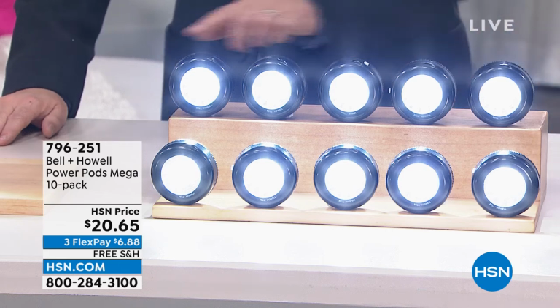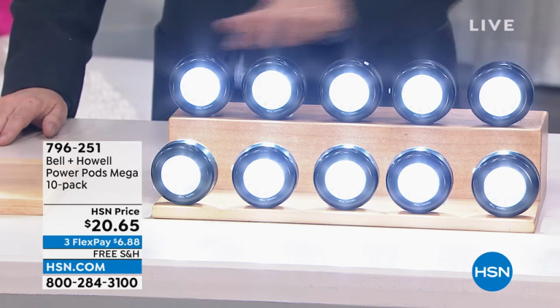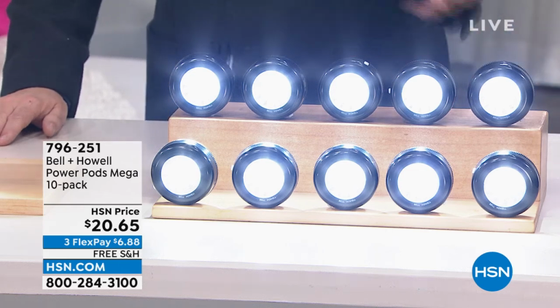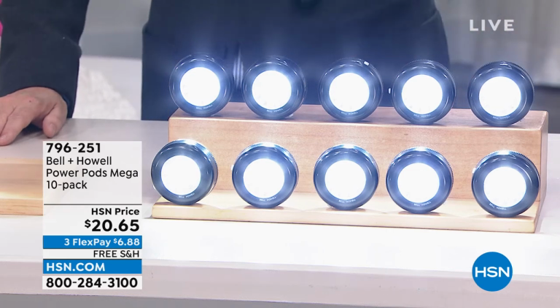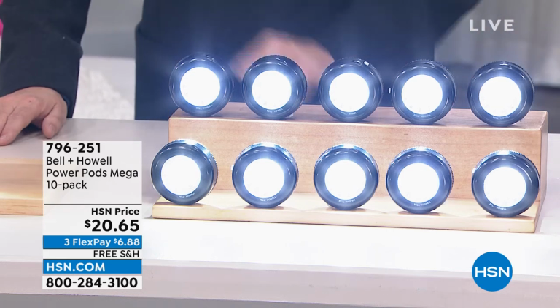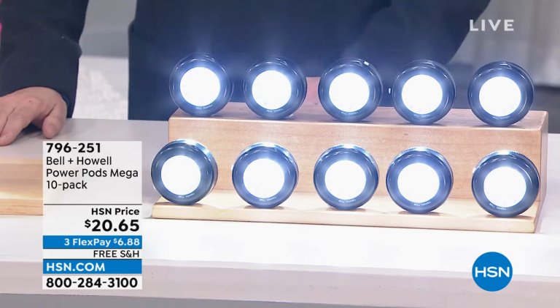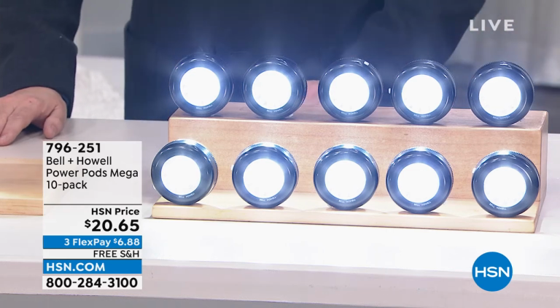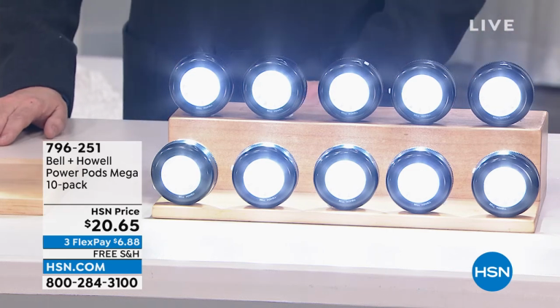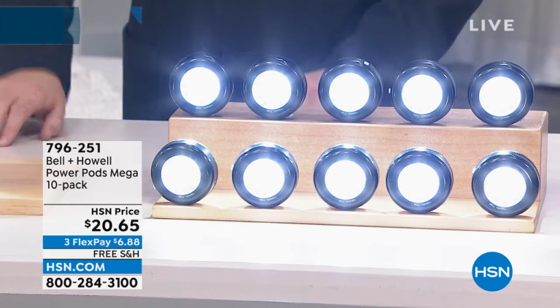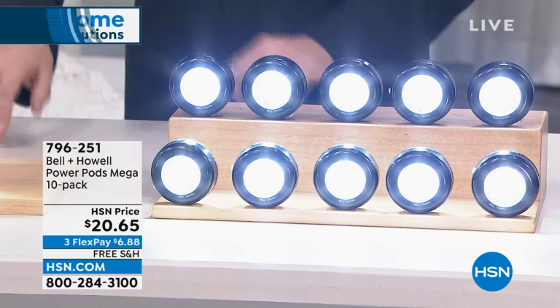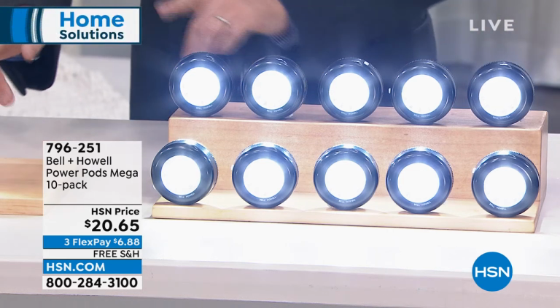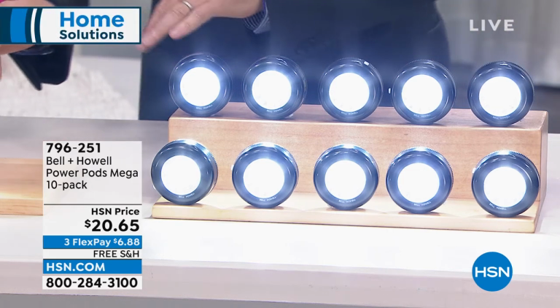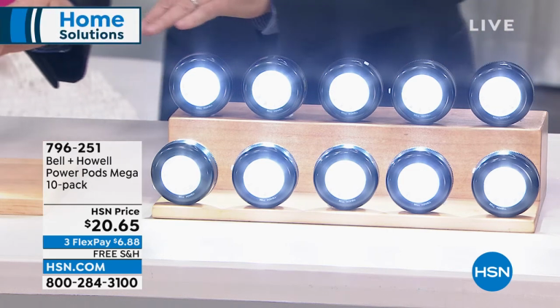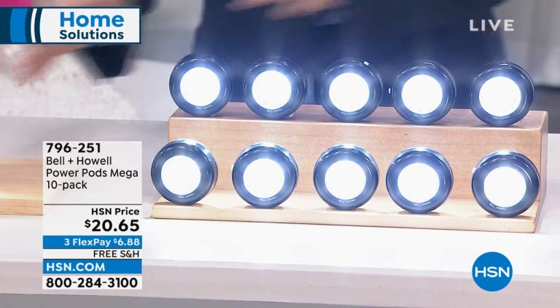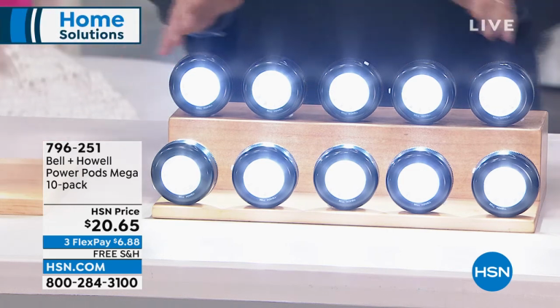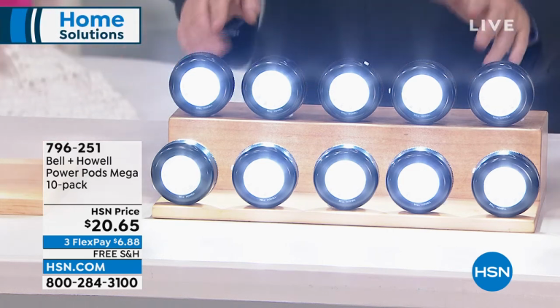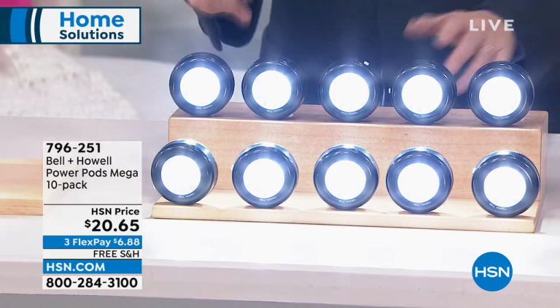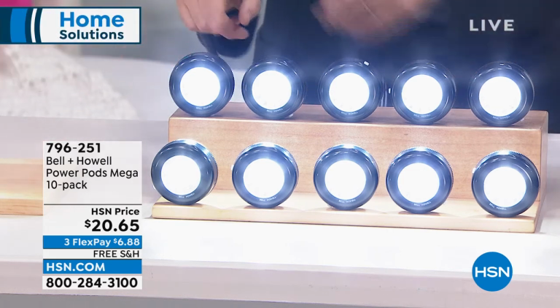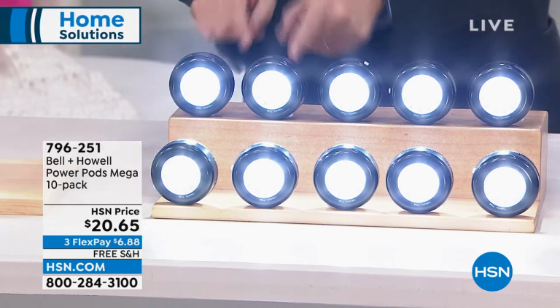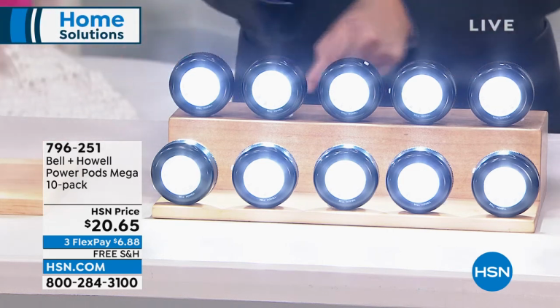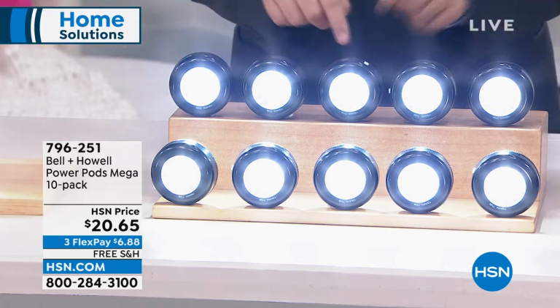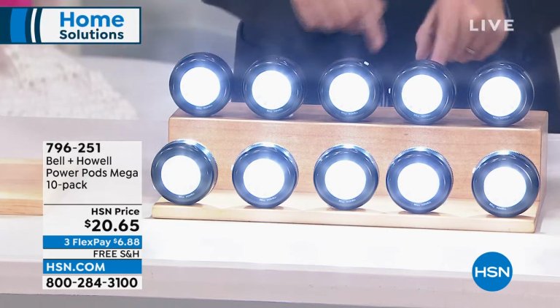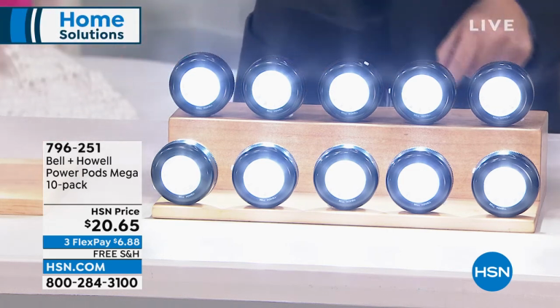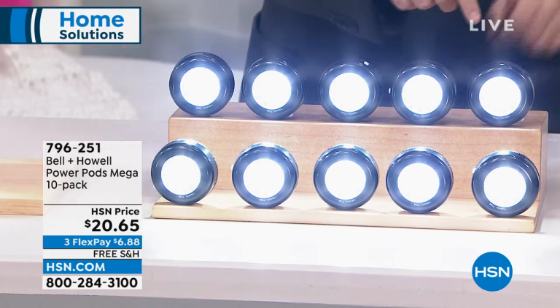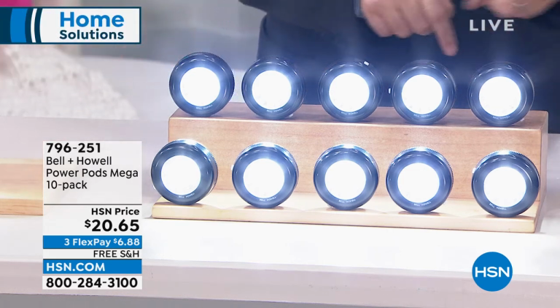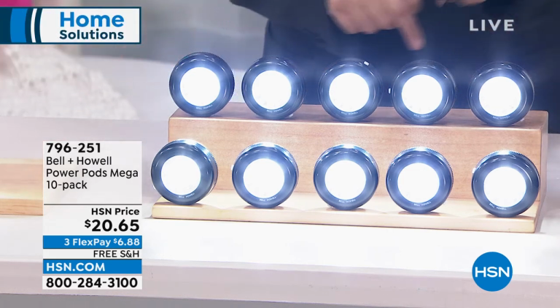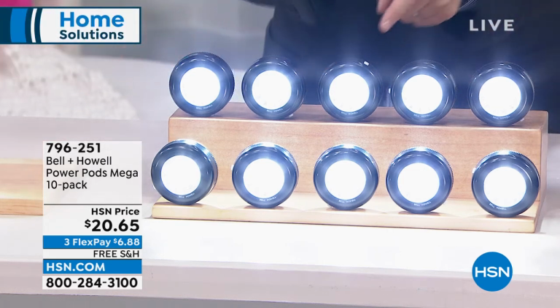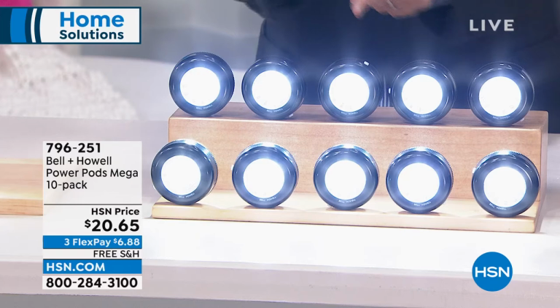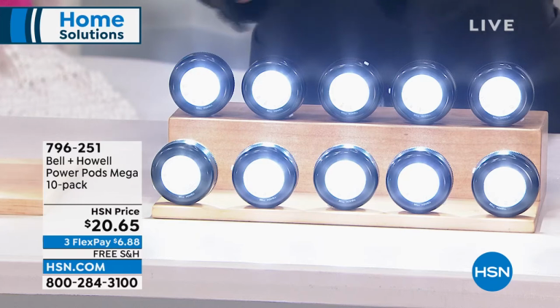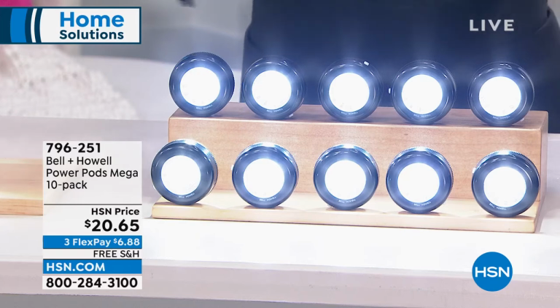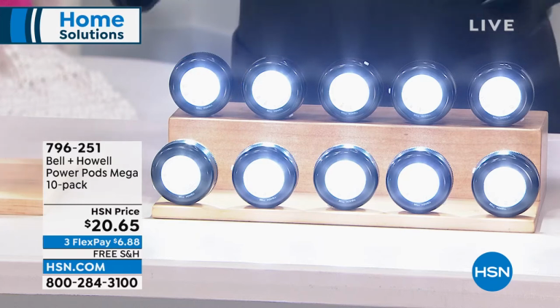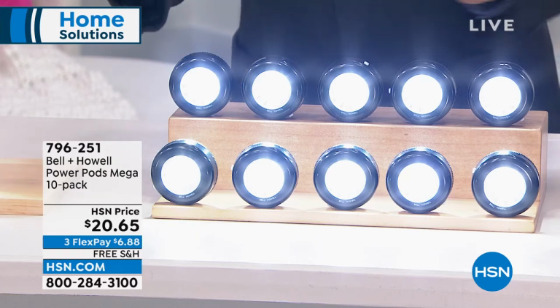You see all these lights? You get all of them. 1, 2, 3, 4, 5, 6, 7, 8, 9, 10.